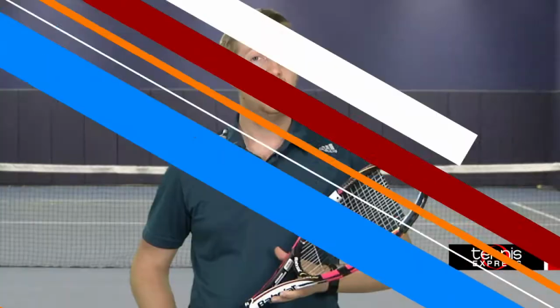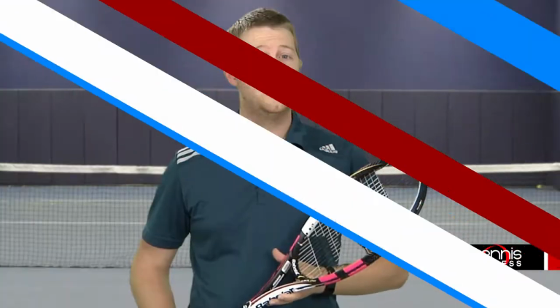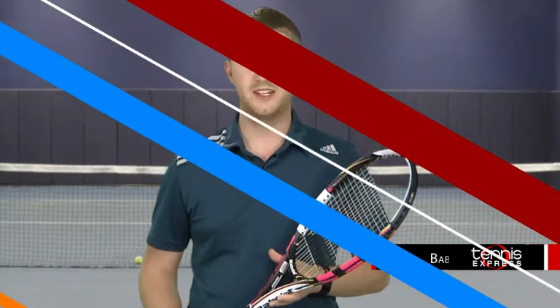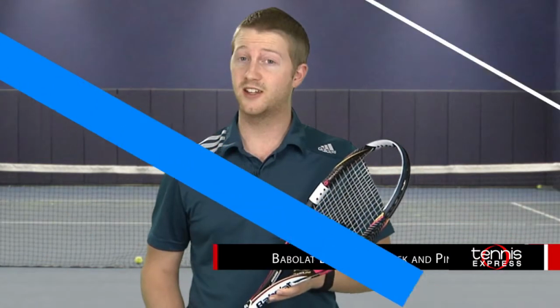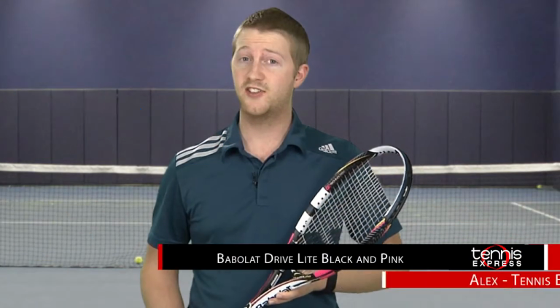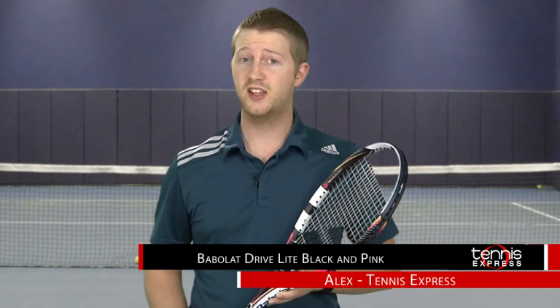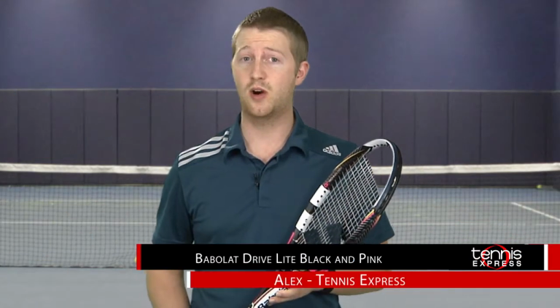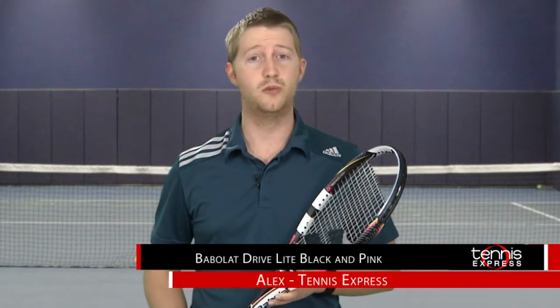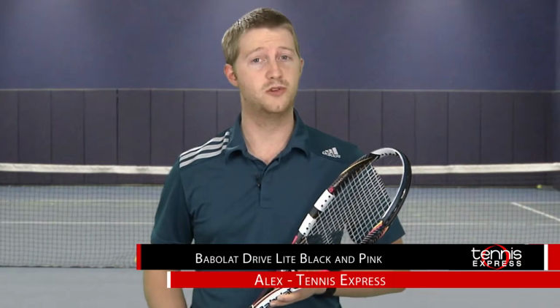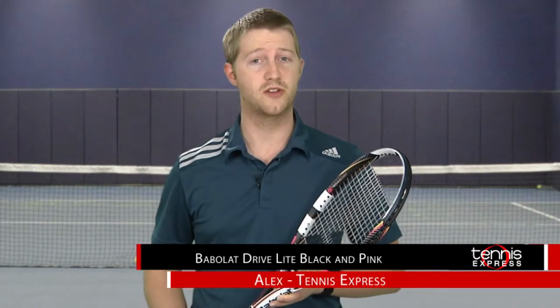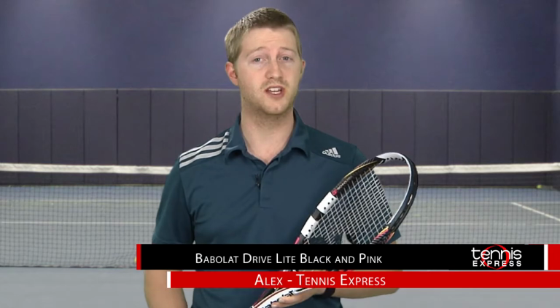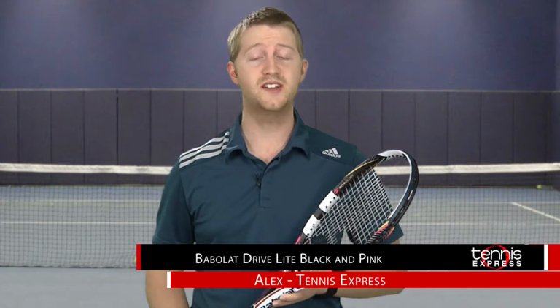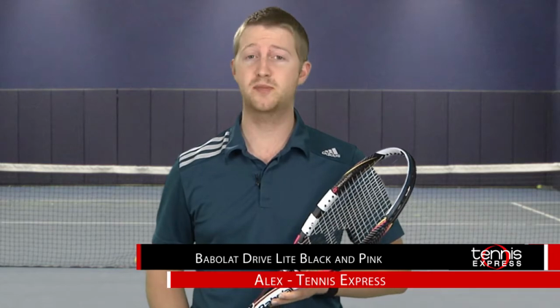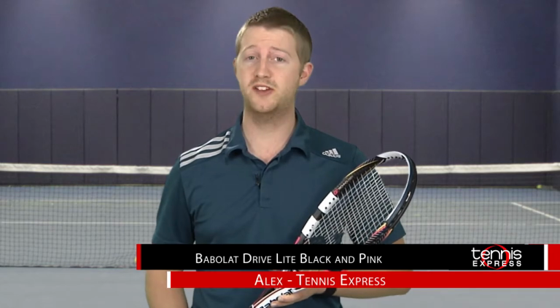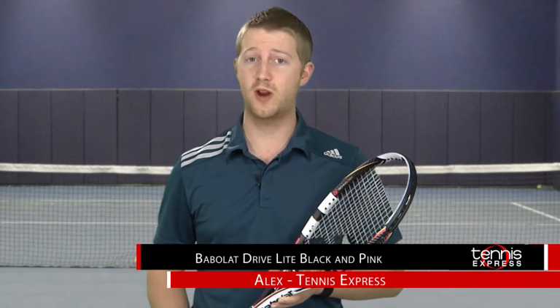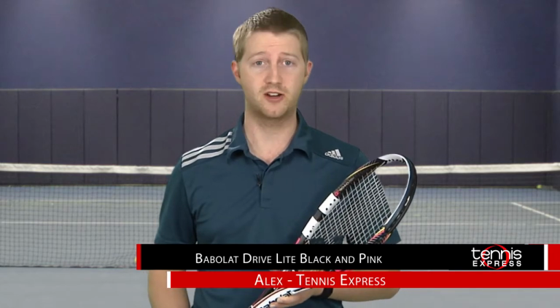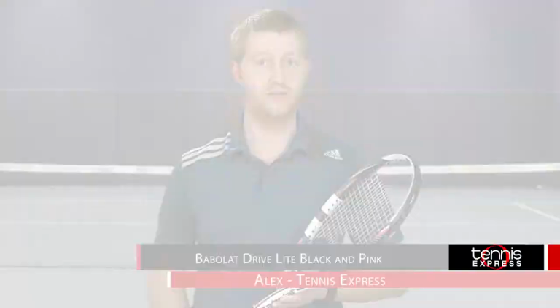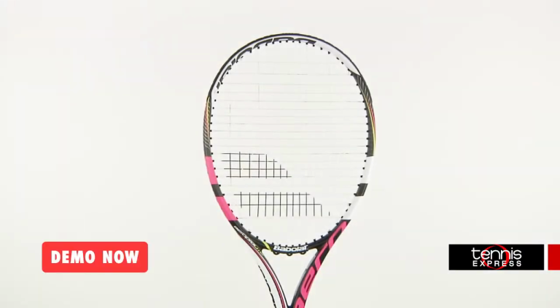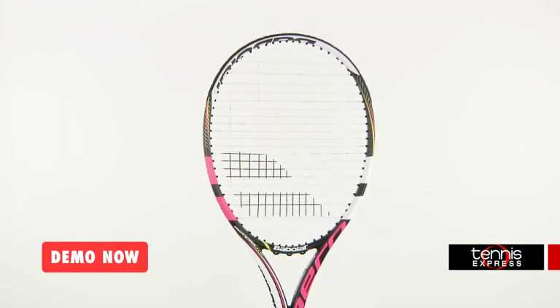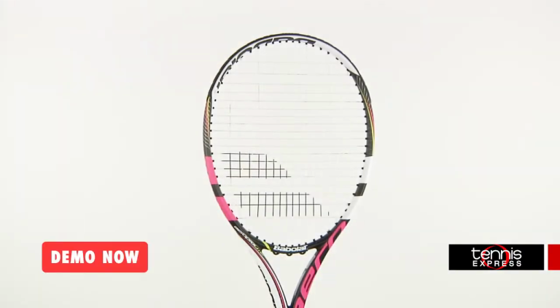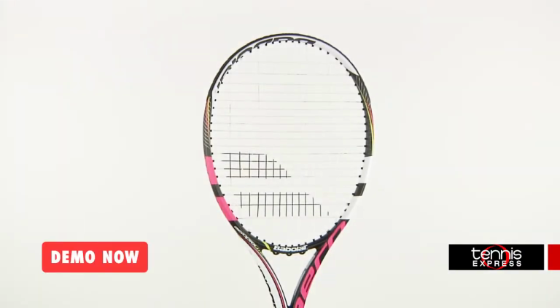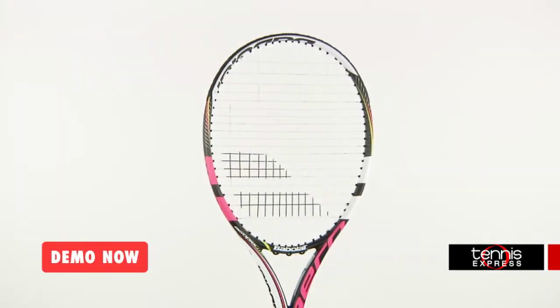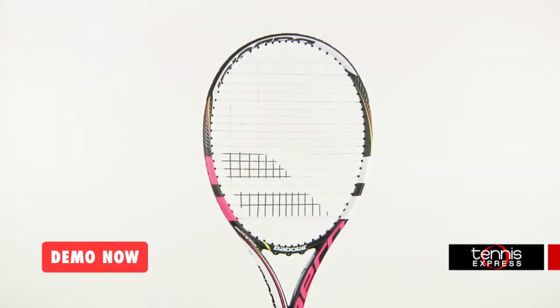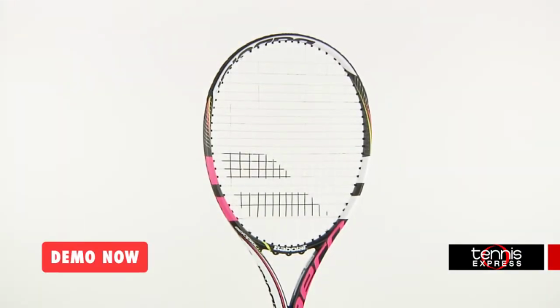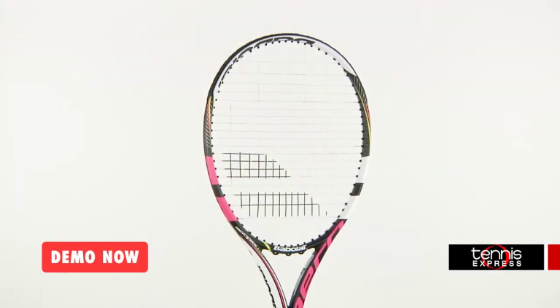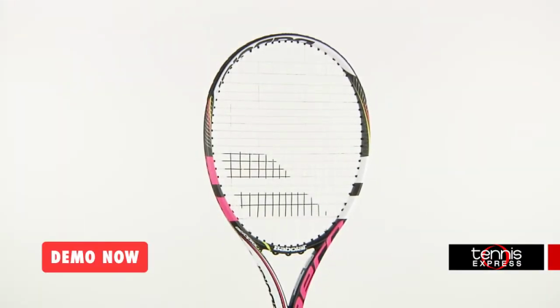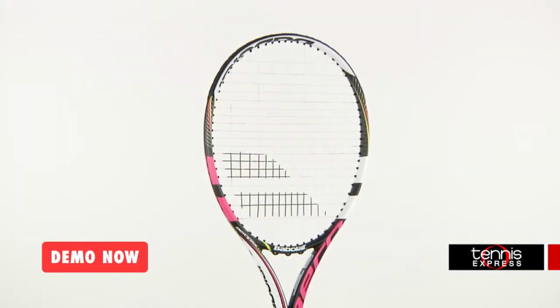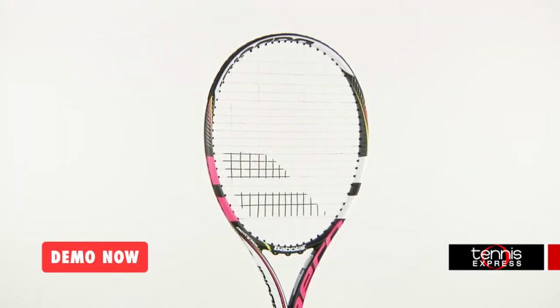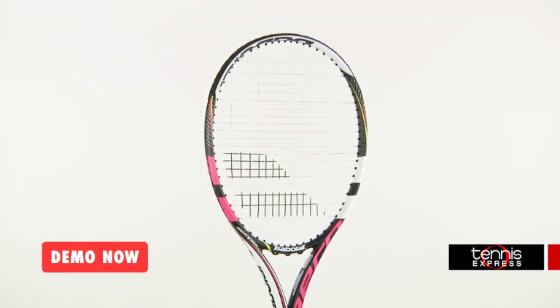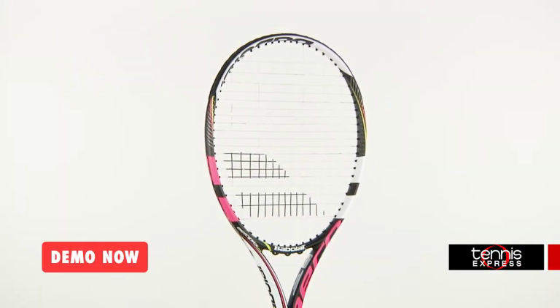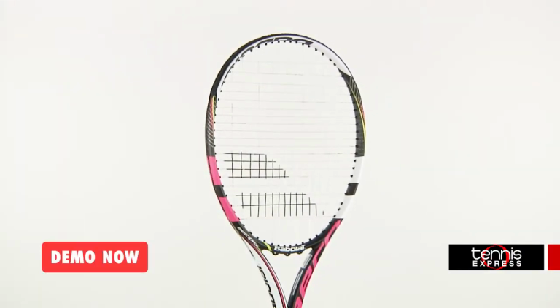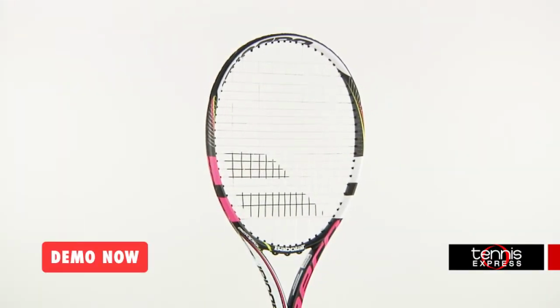Hey Tennis fans, welcome to another Tennis Express Racquet Review. Today we're reviewing the Babelot Aeropro Light Pink.